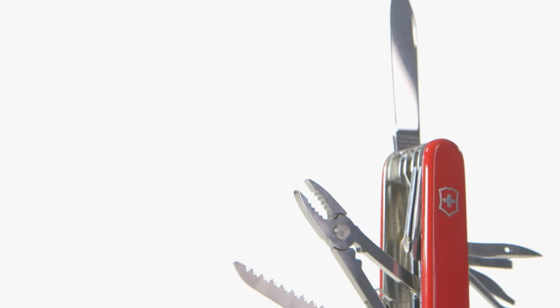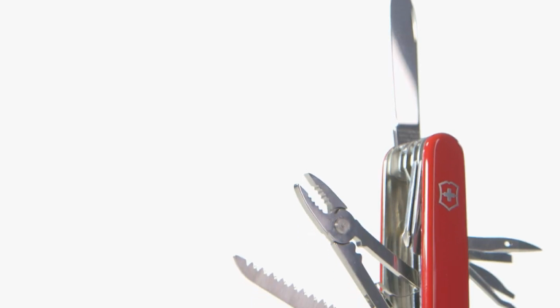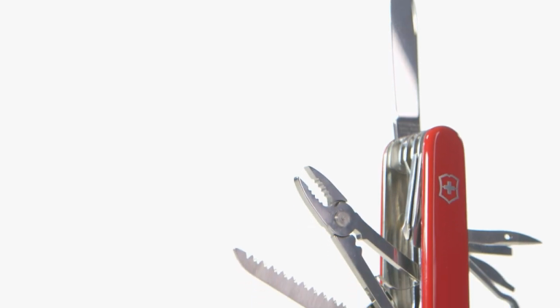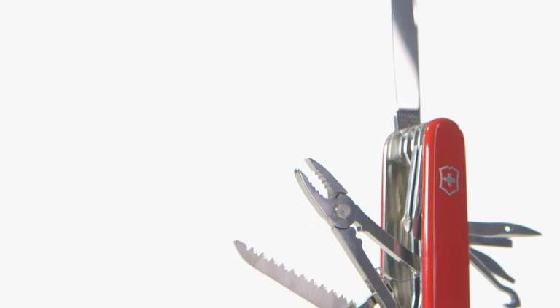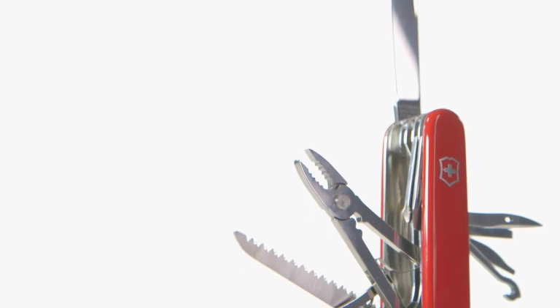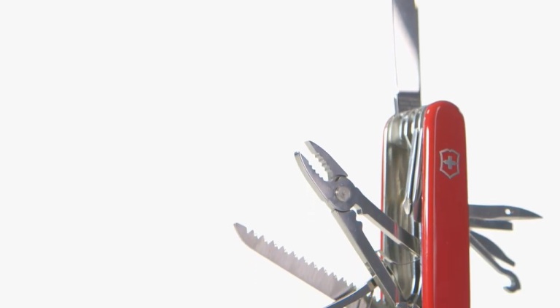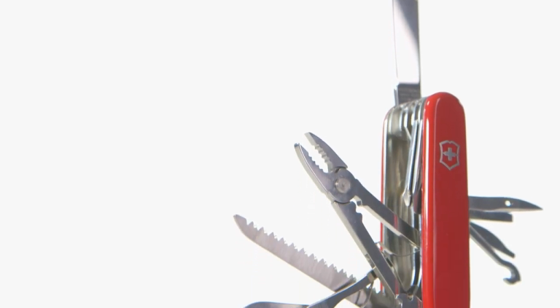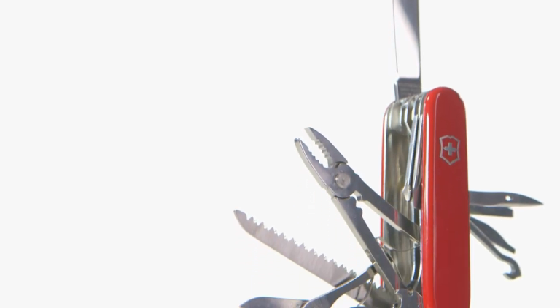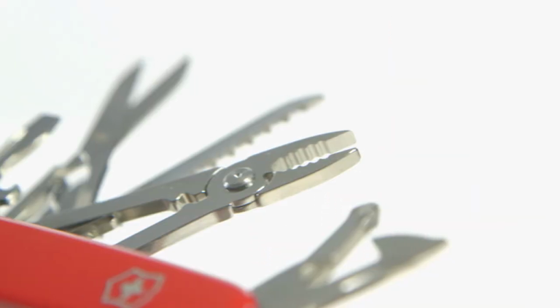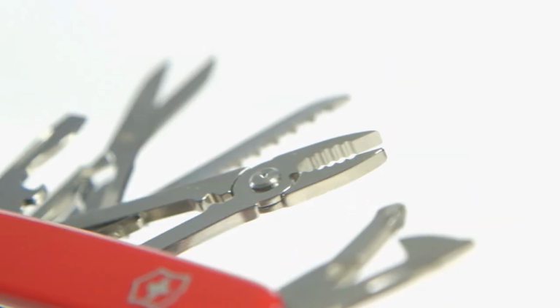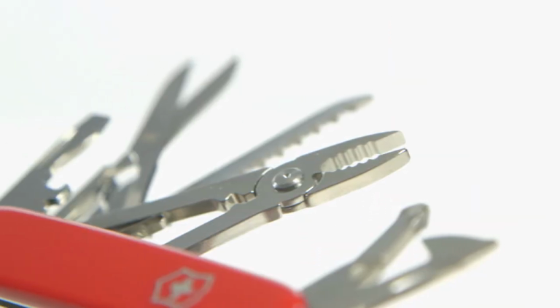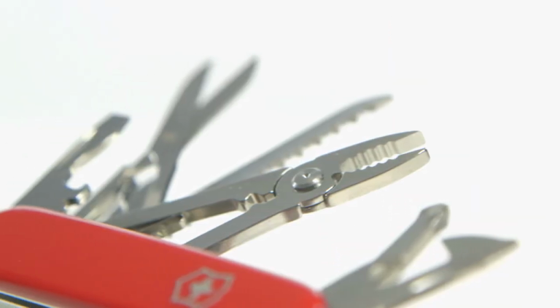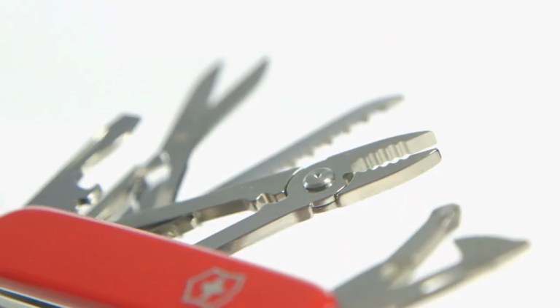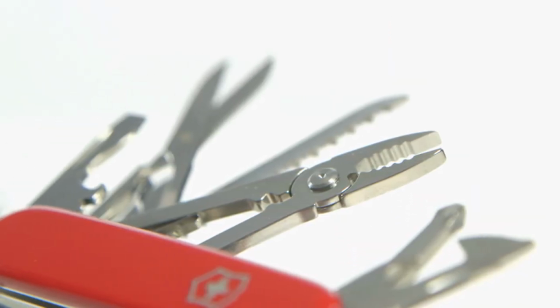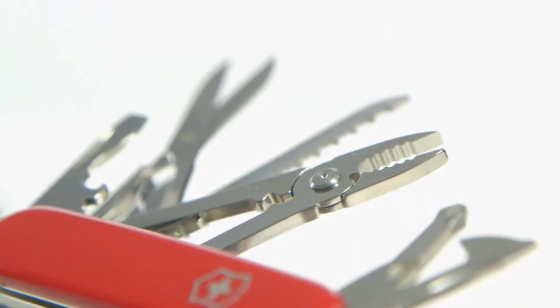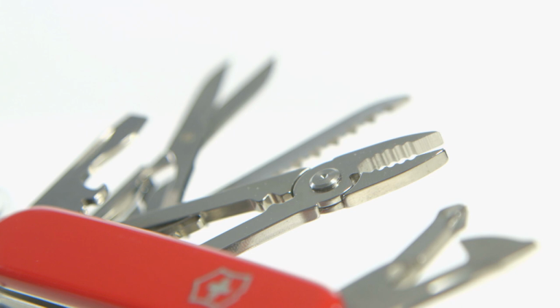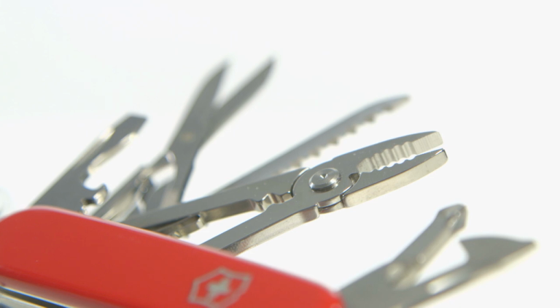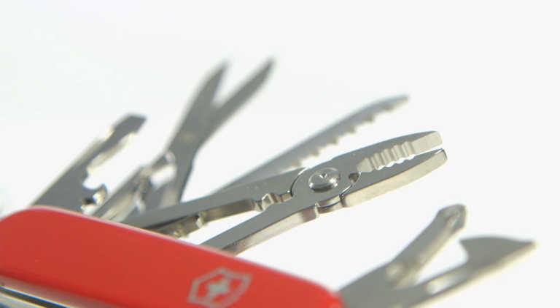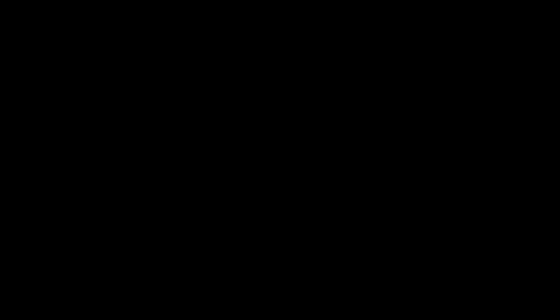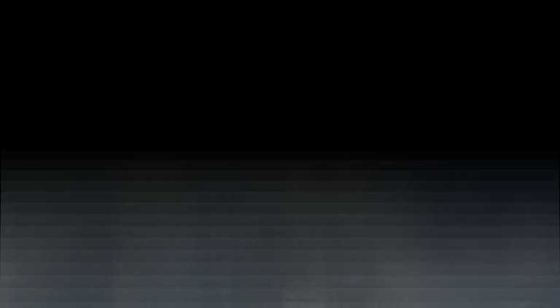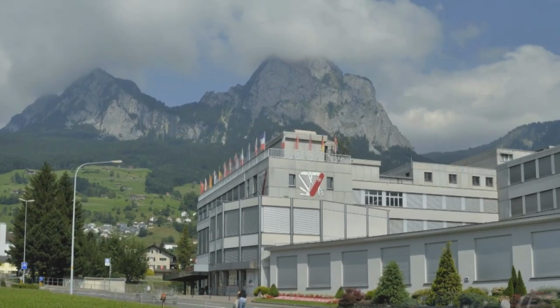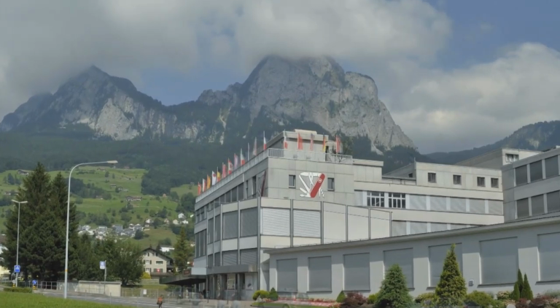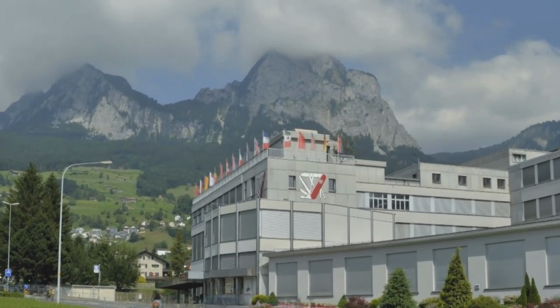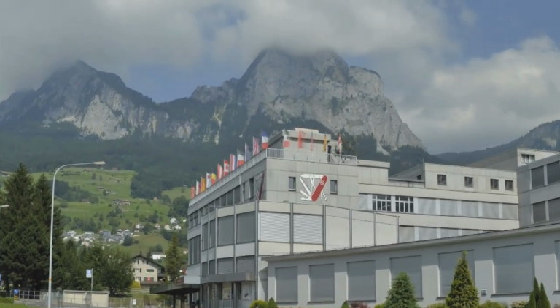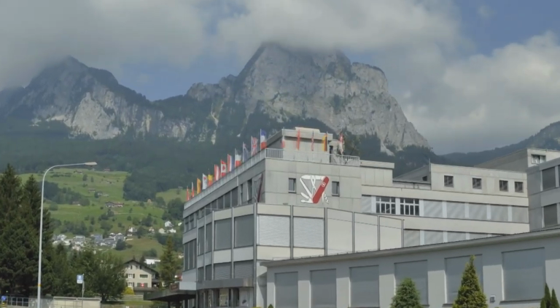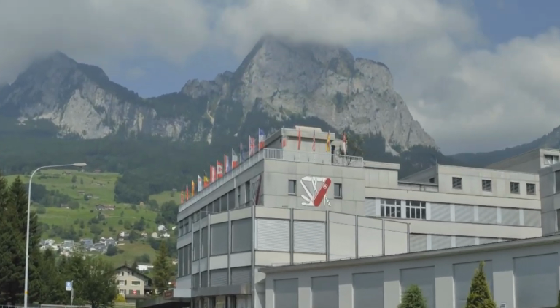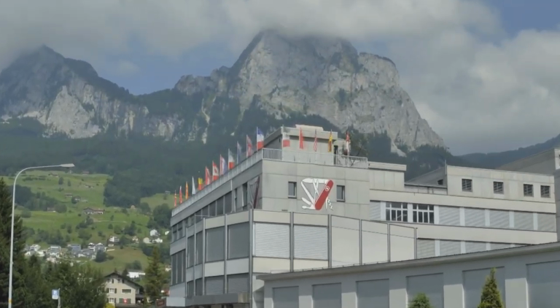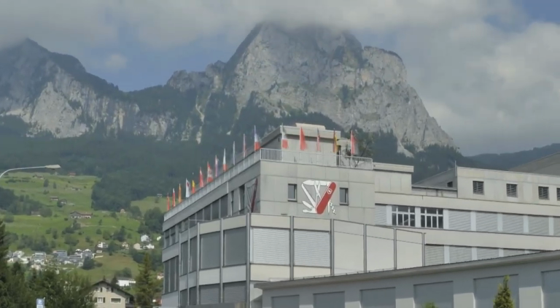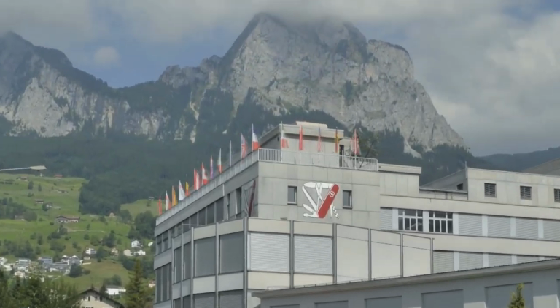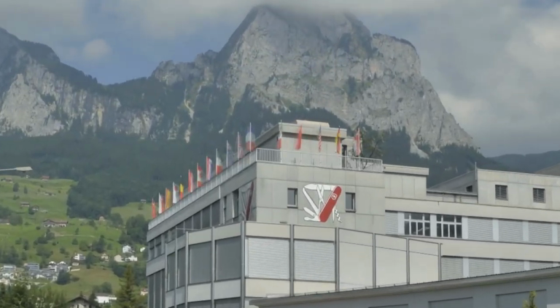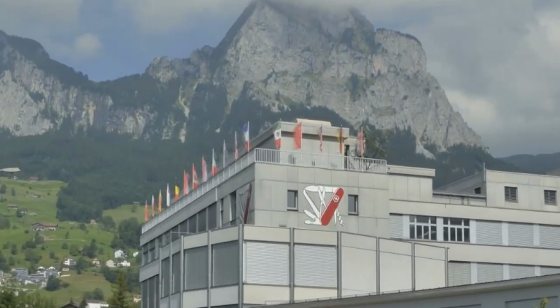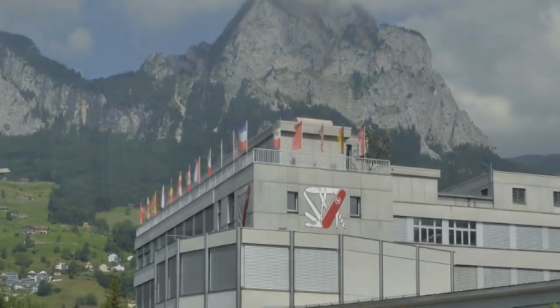Carl Elsner refined the design by adding a corkscrew and scissors, calling this model the Schweizer Offiziersmesser, which means Swiss Officer's Knife. After the Second World War, the name was hard for Americans to pronounce, so they nicknamed it the Swiss Army knife.